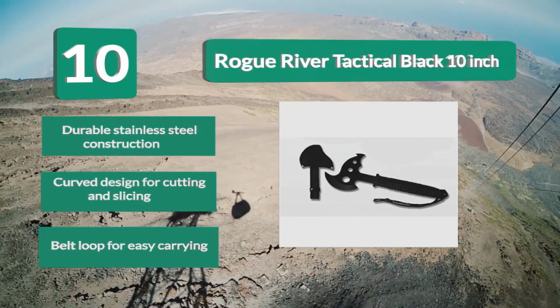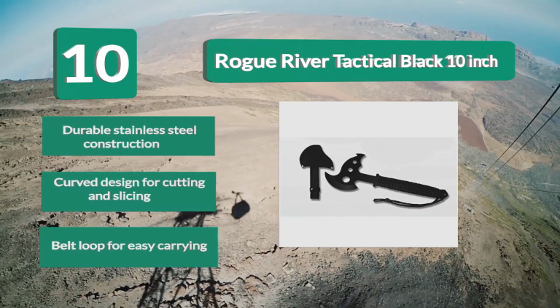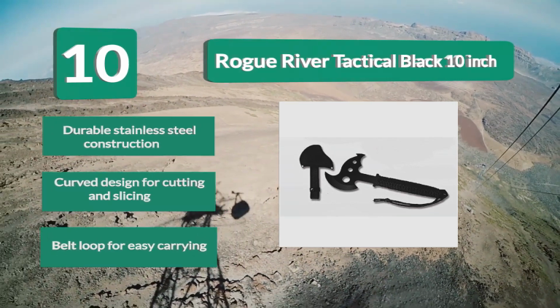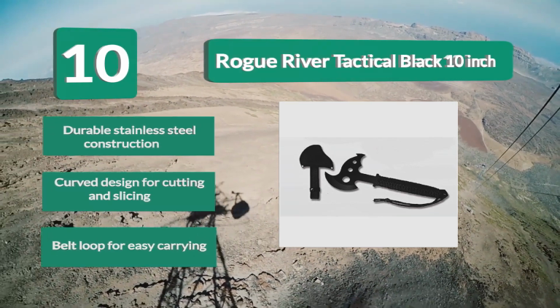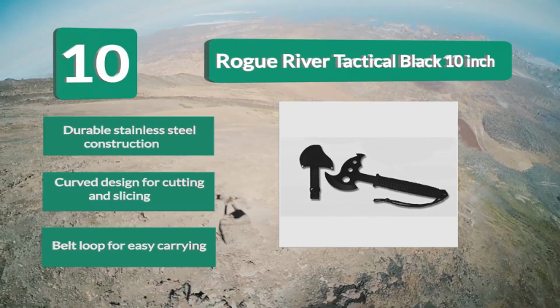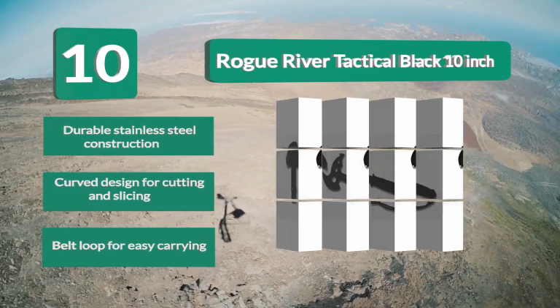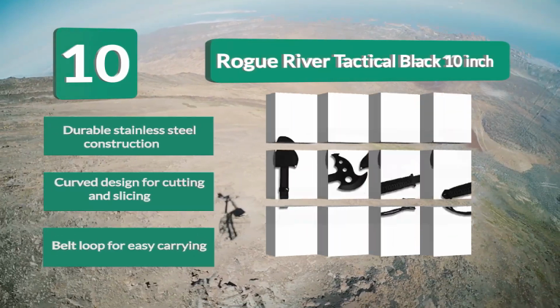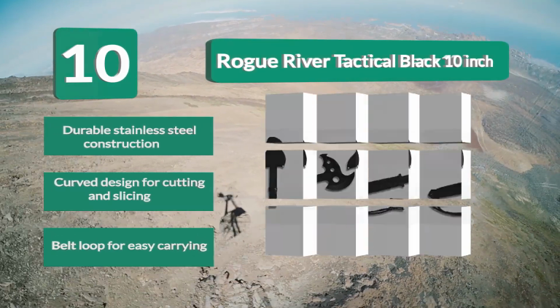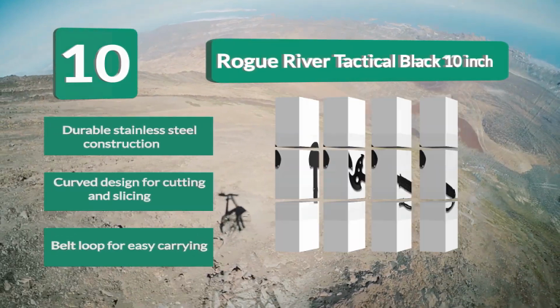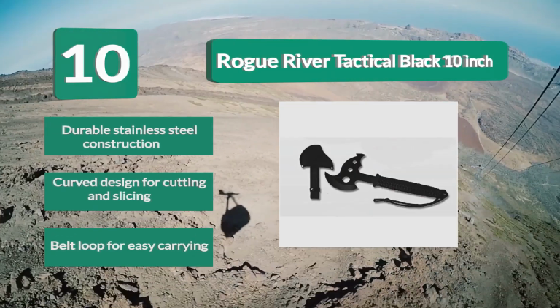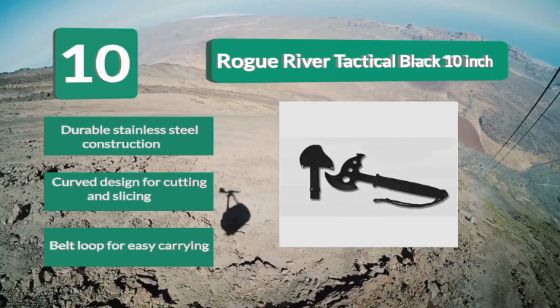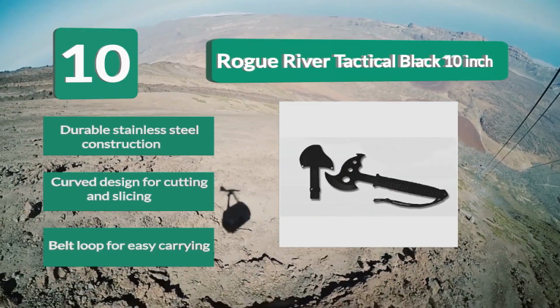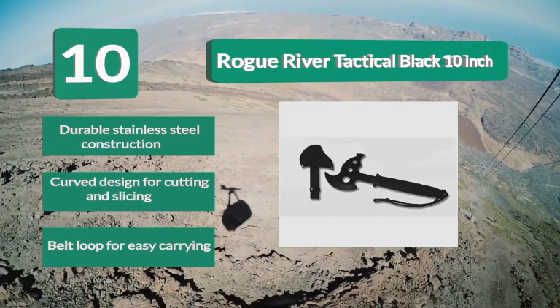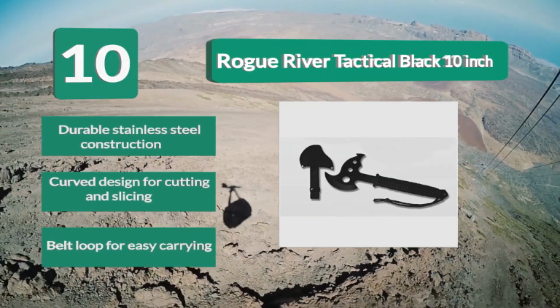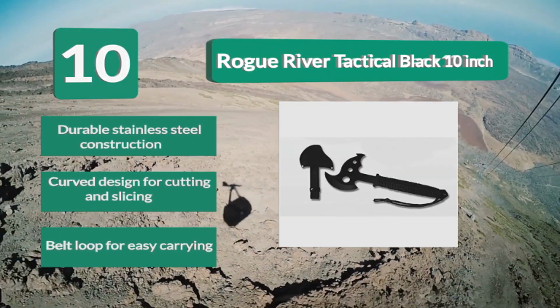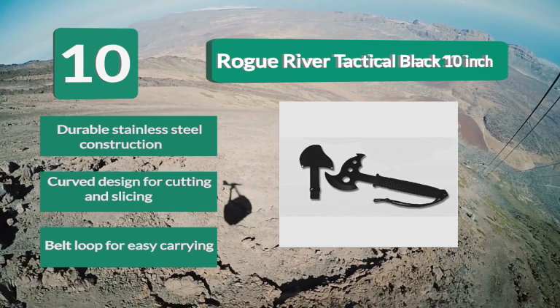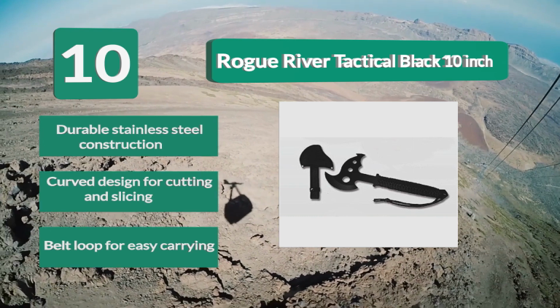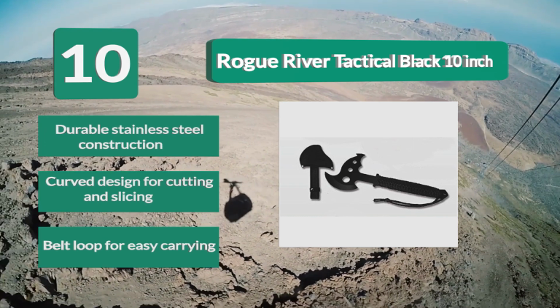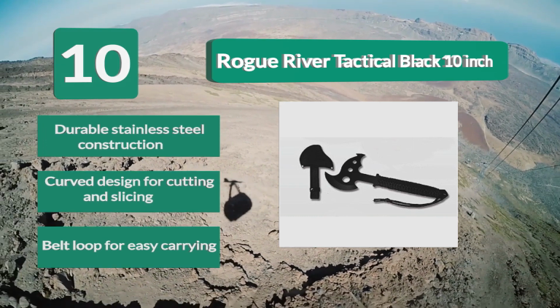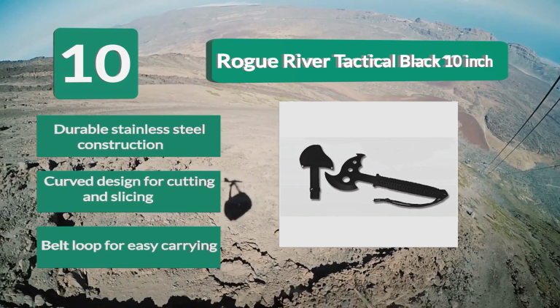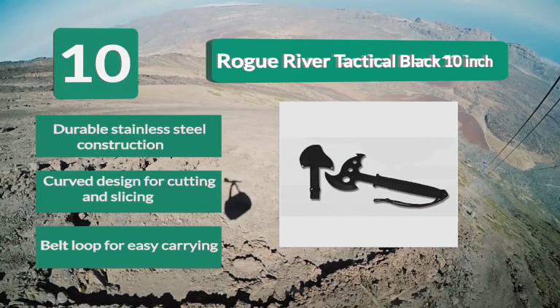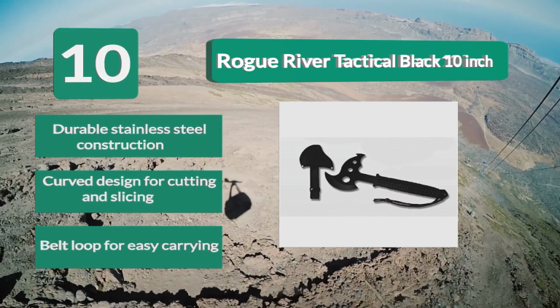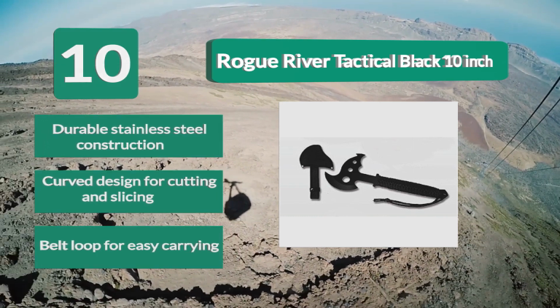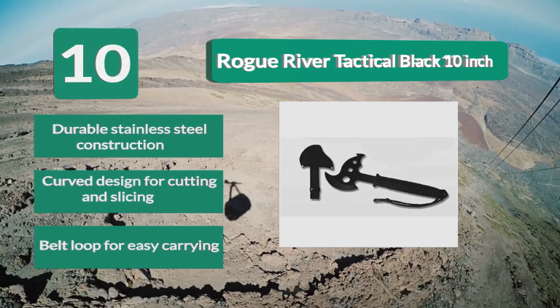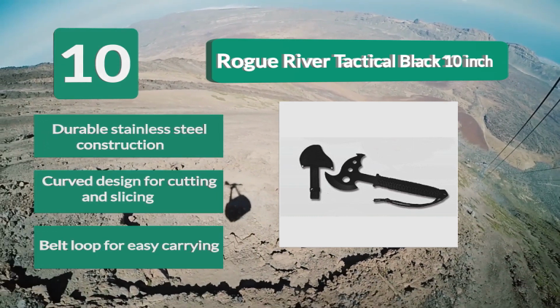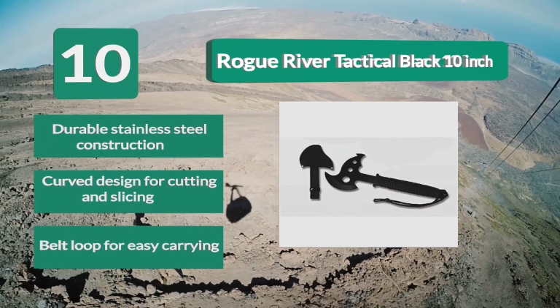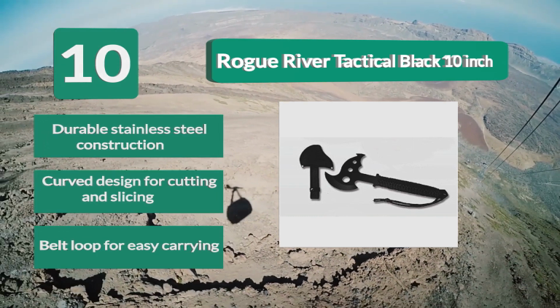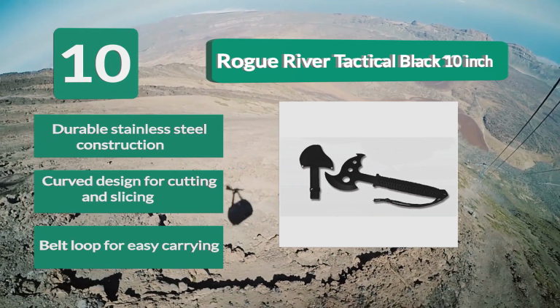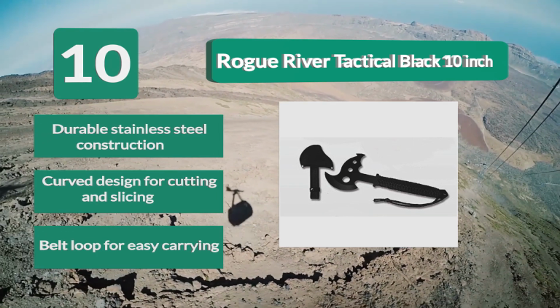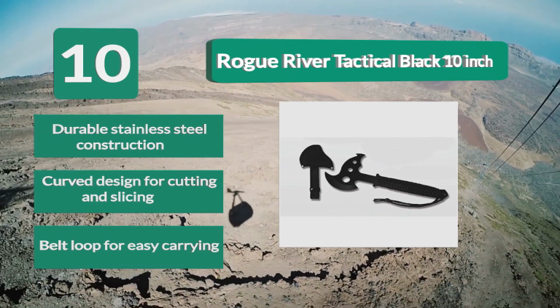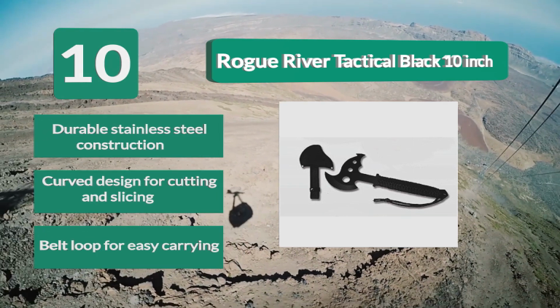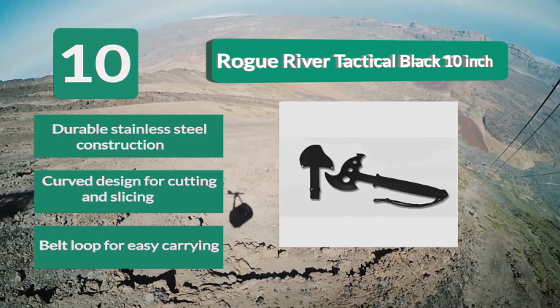Key features include durable stainless steel construction, a curved design for cutting and slicing, and a belt loop for easy carrying.